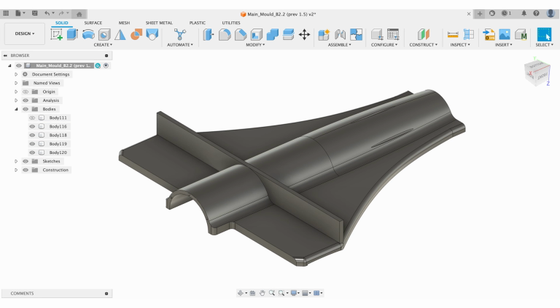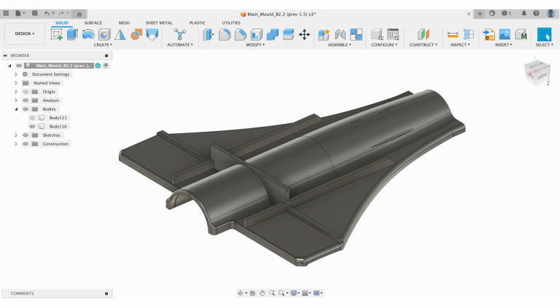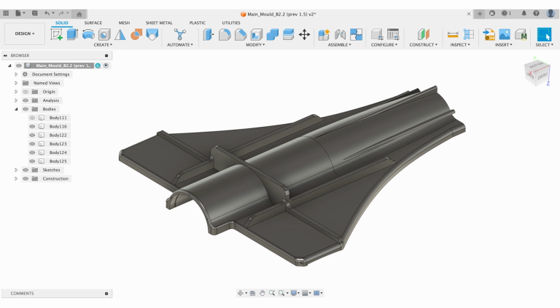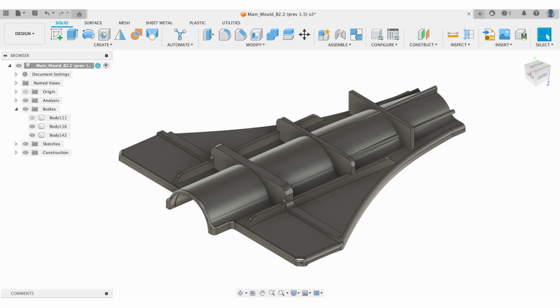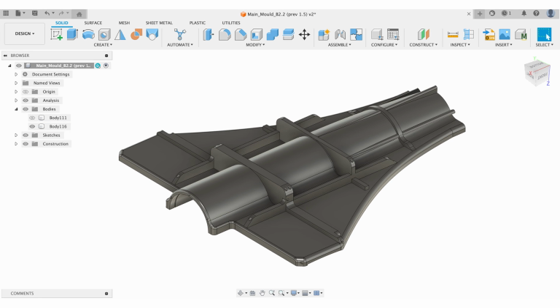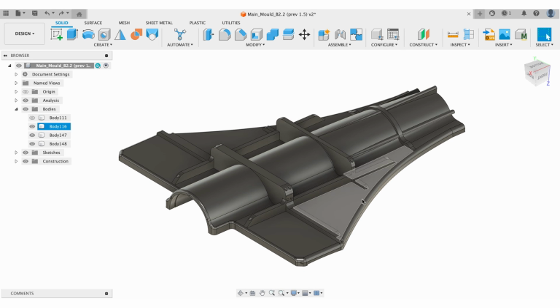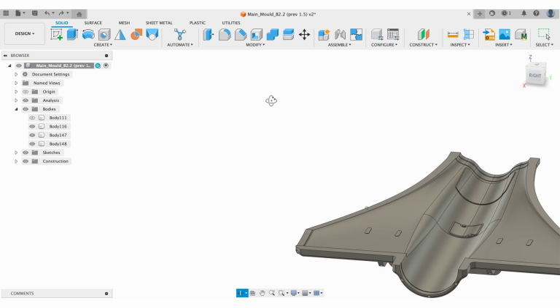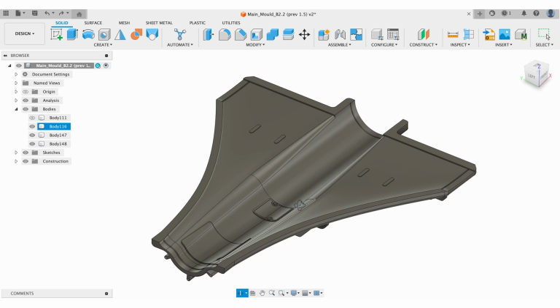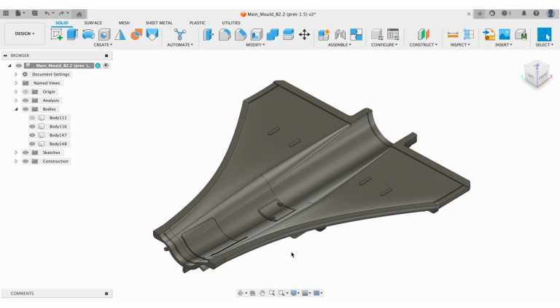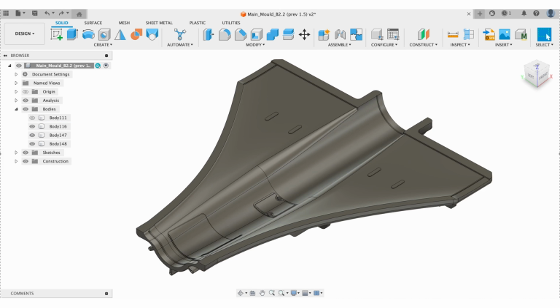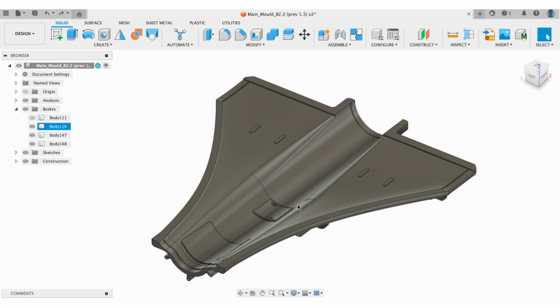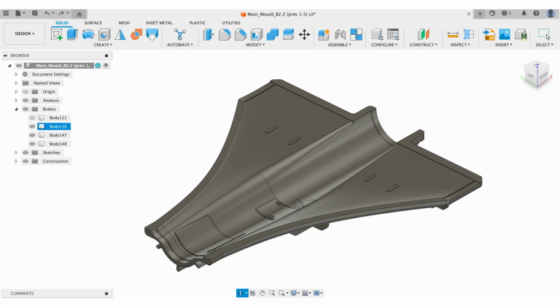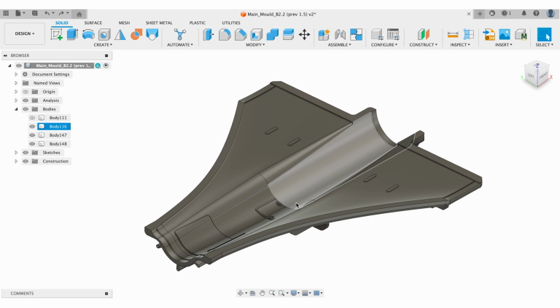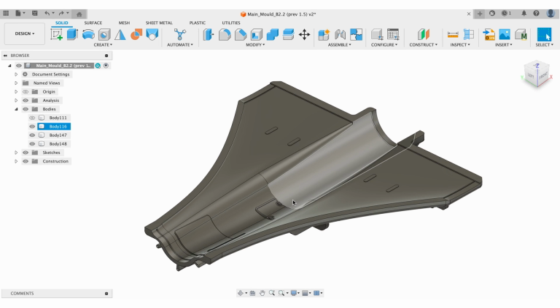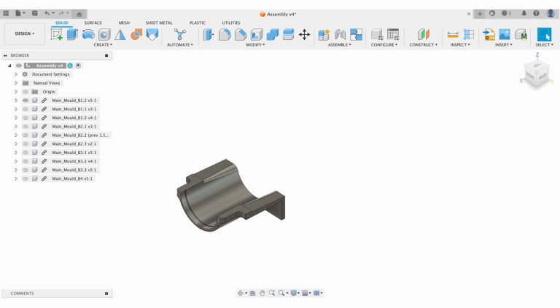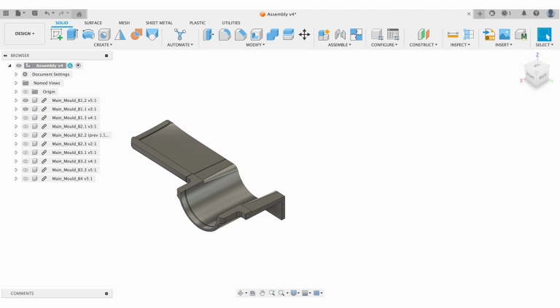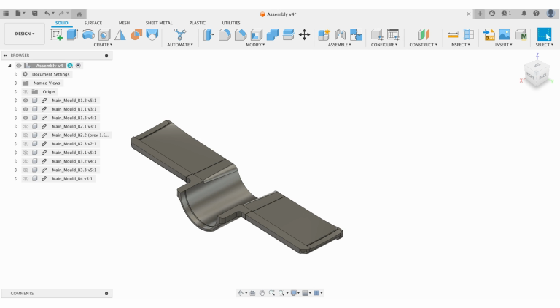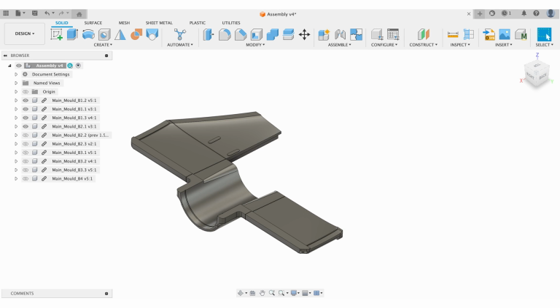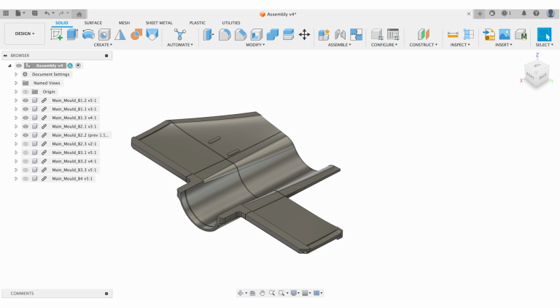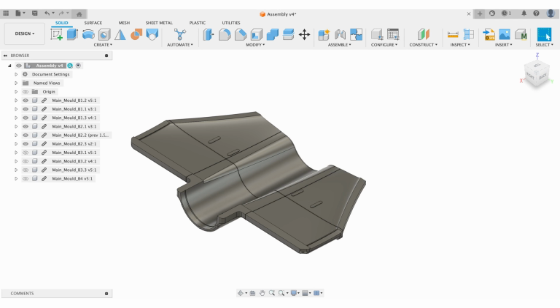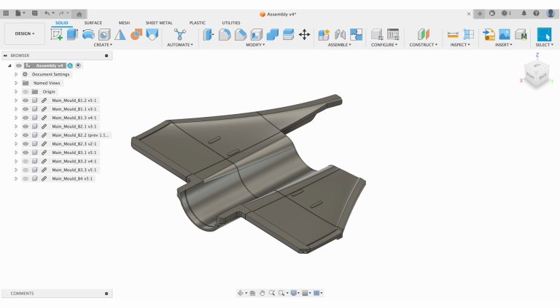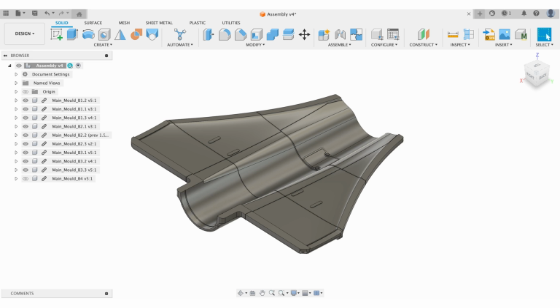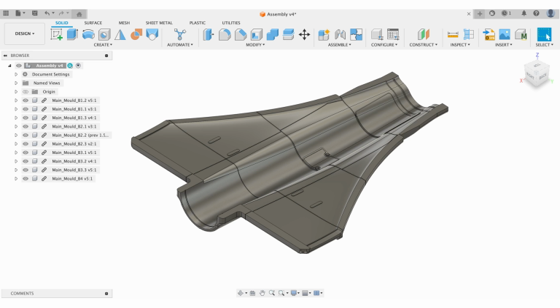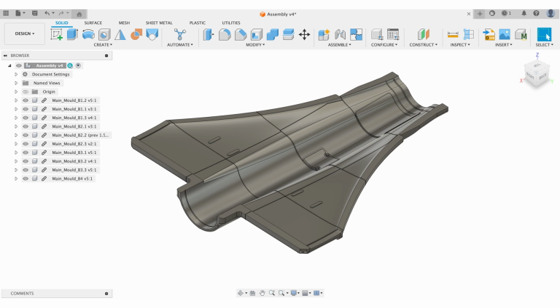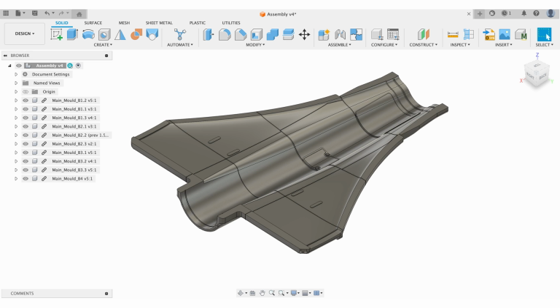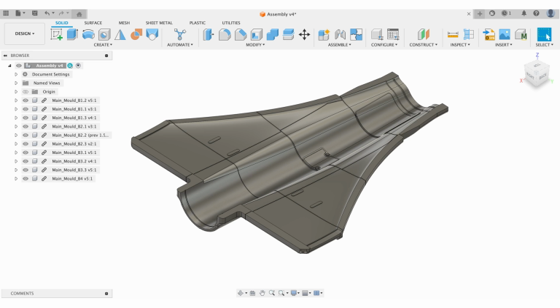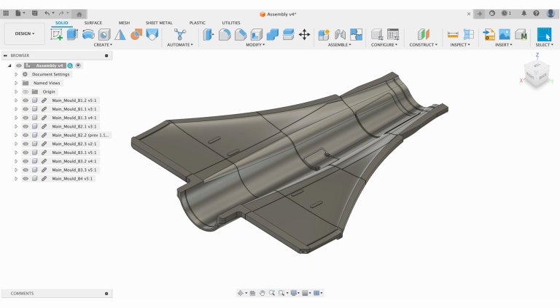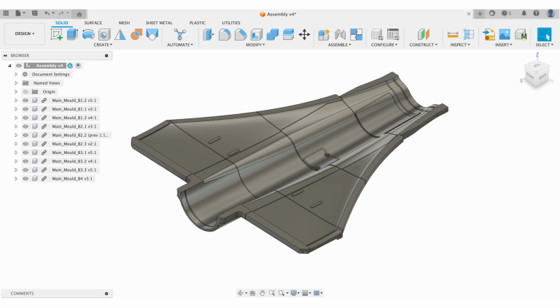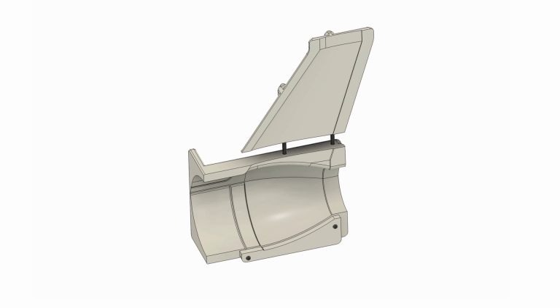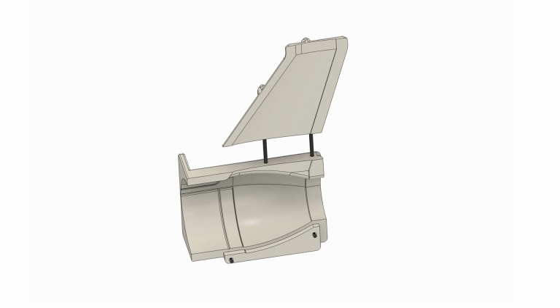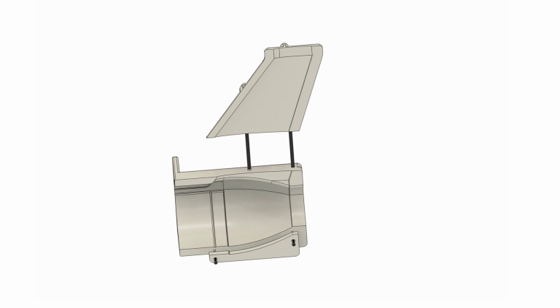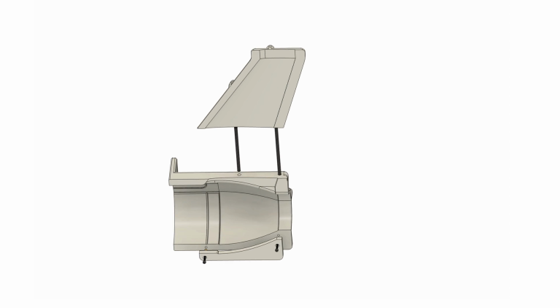Cutting up the moulds was all done in Fusion 360, and you can see here how we designed the moulds in parts that could be printed individually and then fit together.